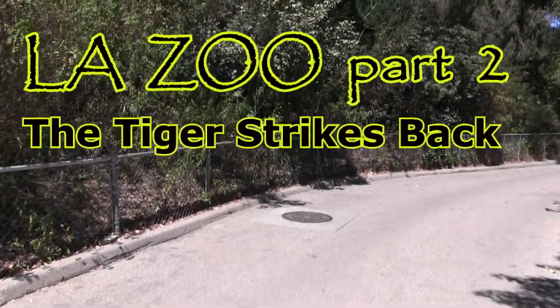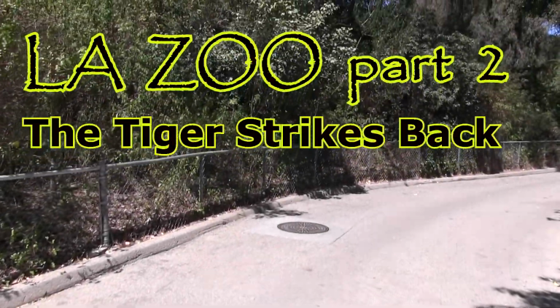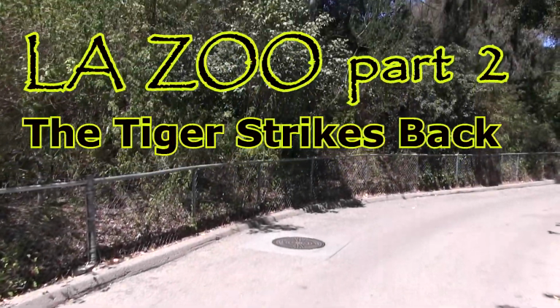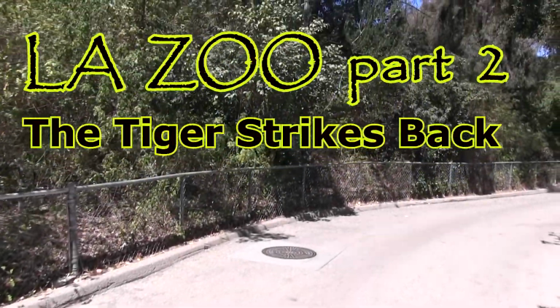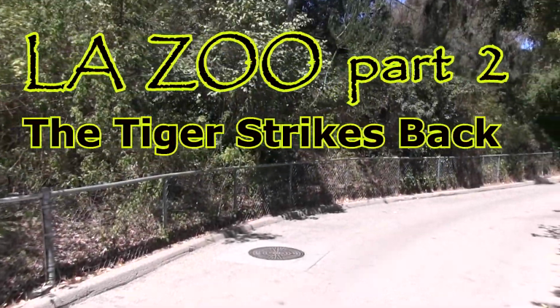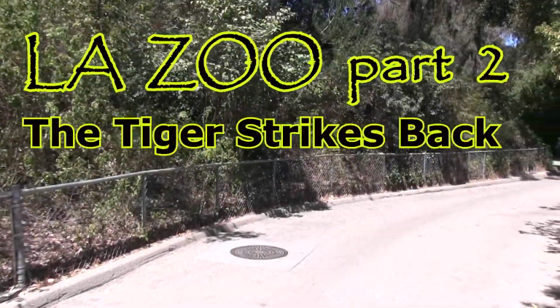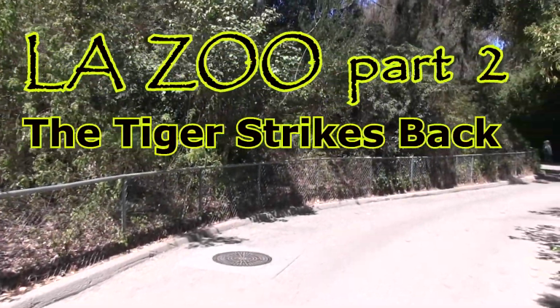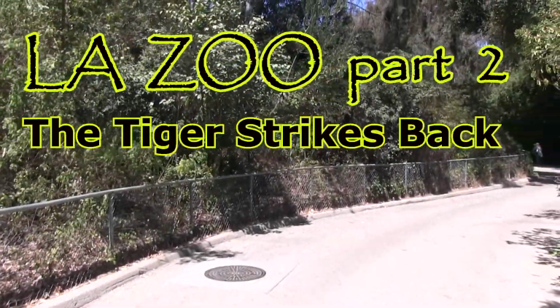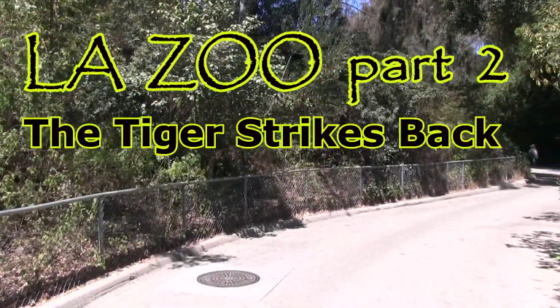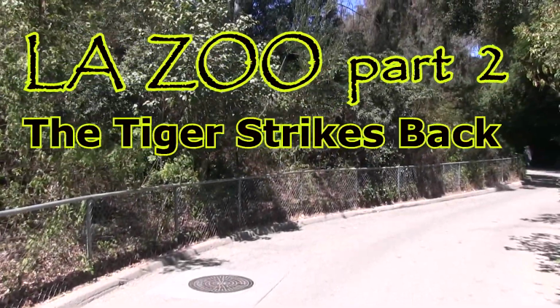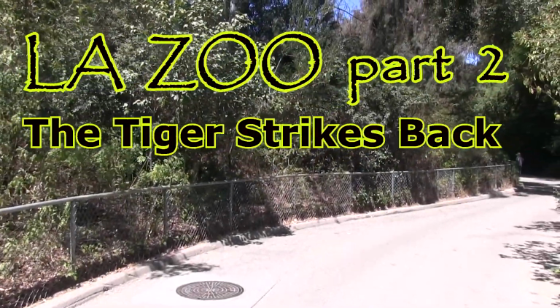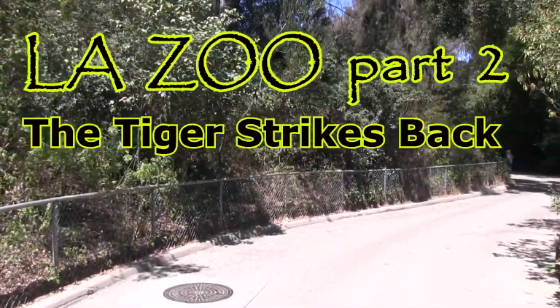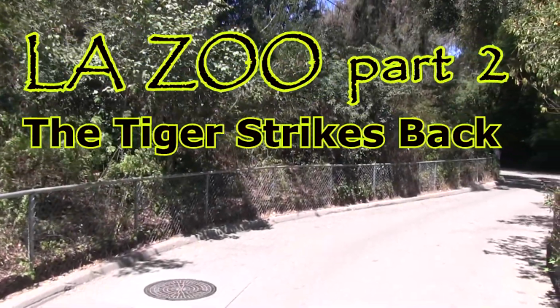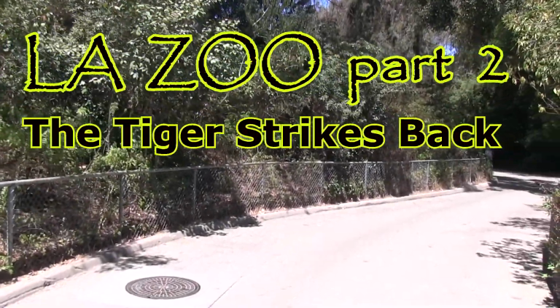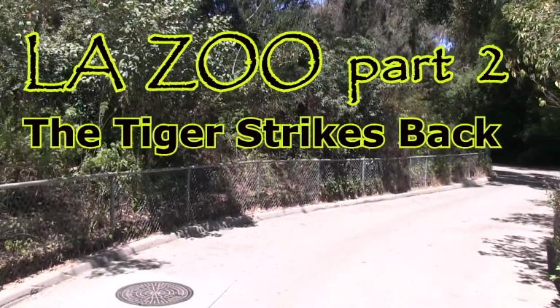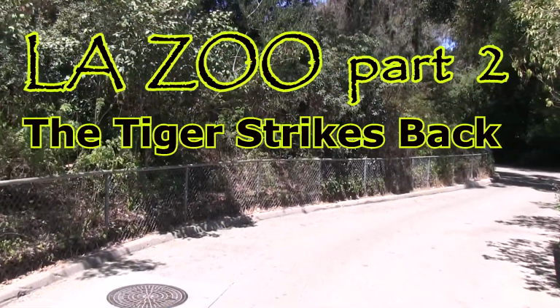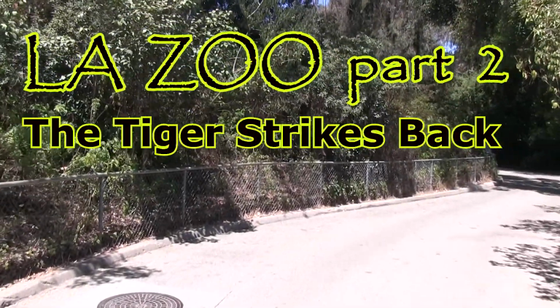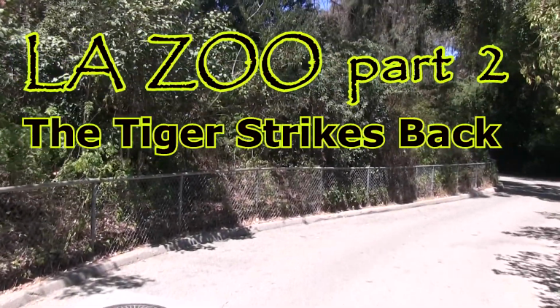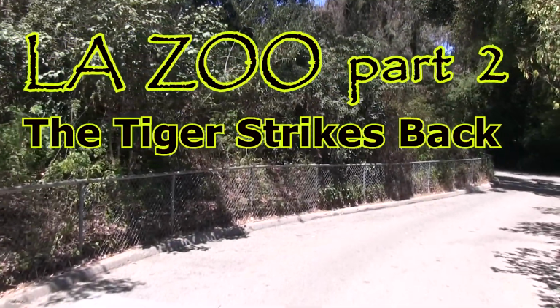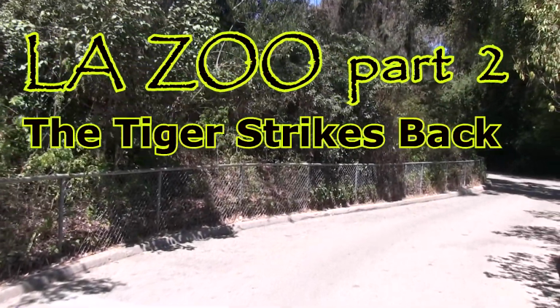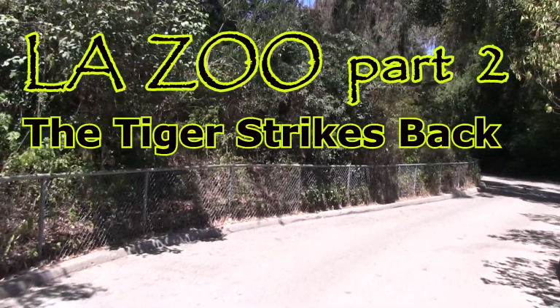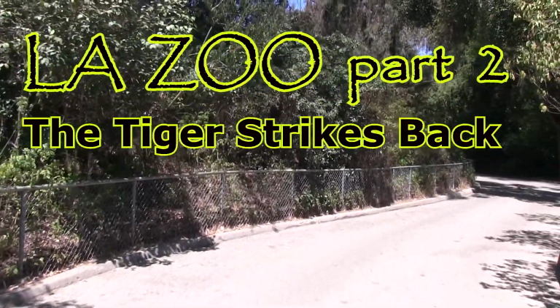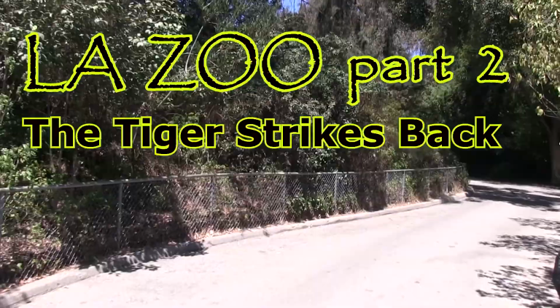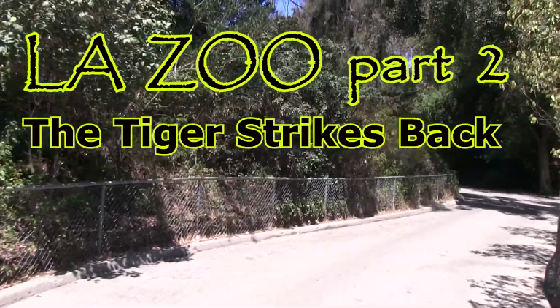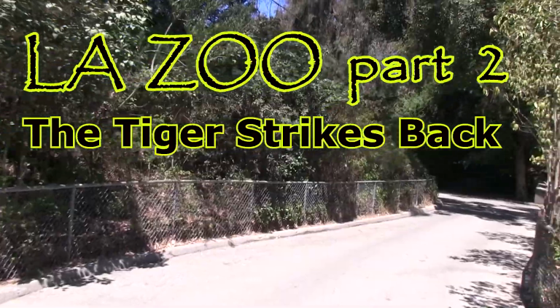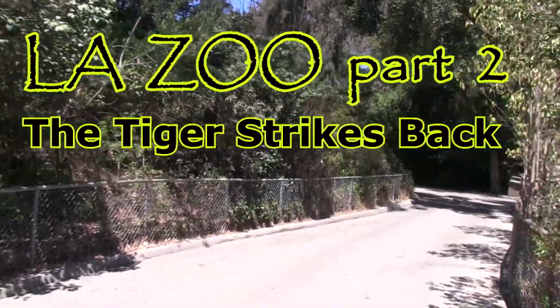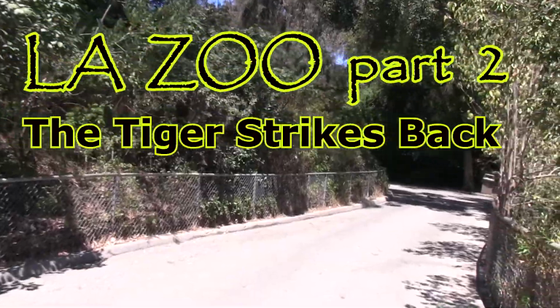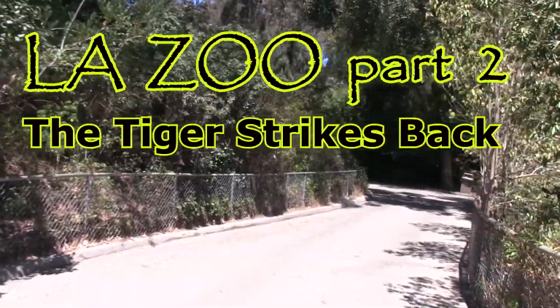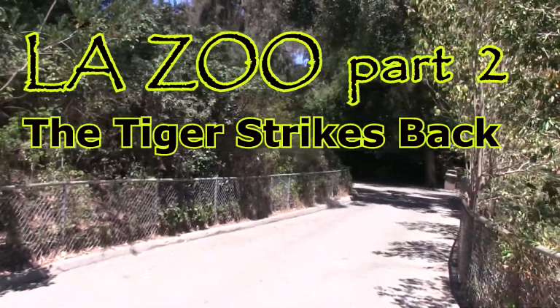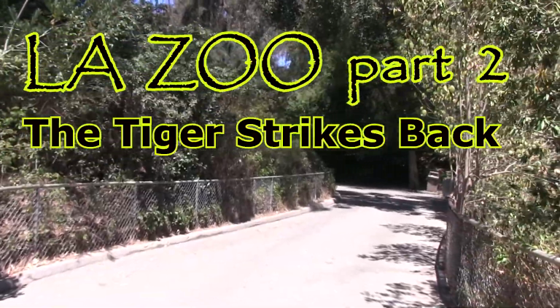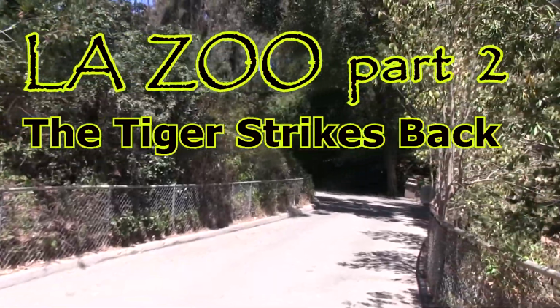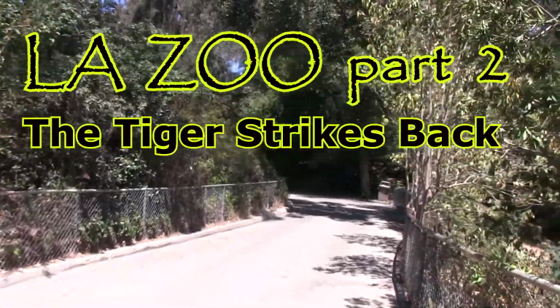Time to finish the second half of our journey around the LA Zoo in beautiful, well, Los Angeles of course.